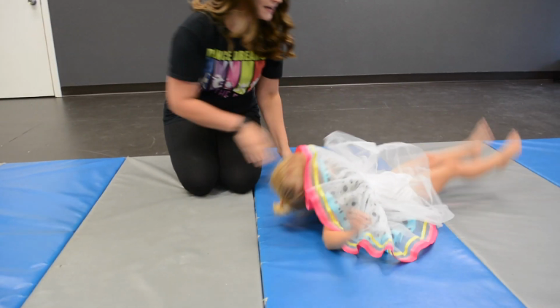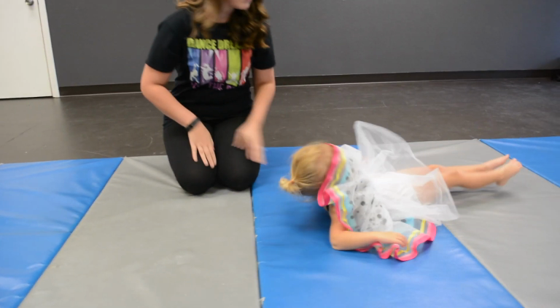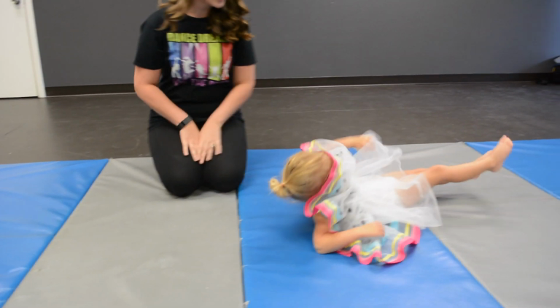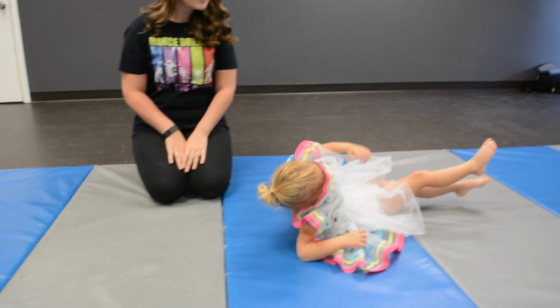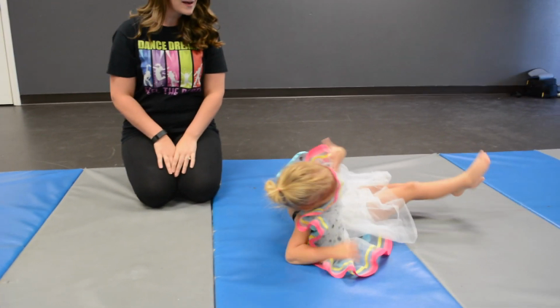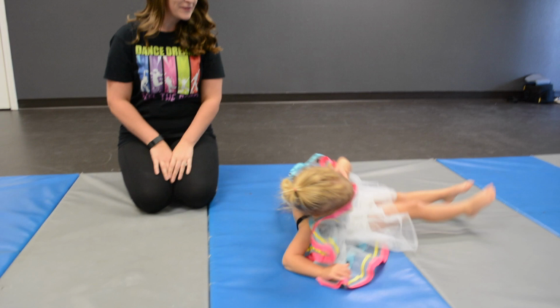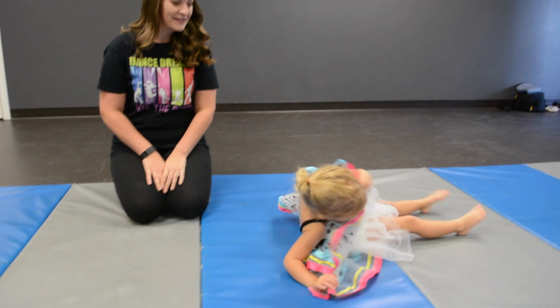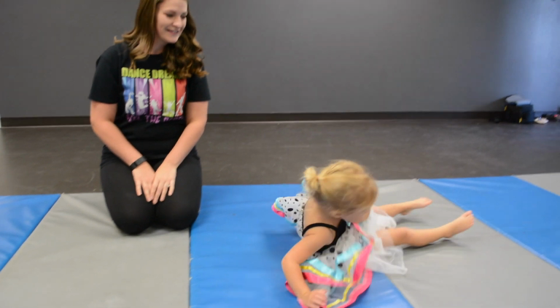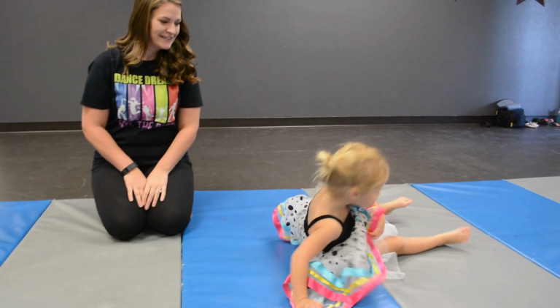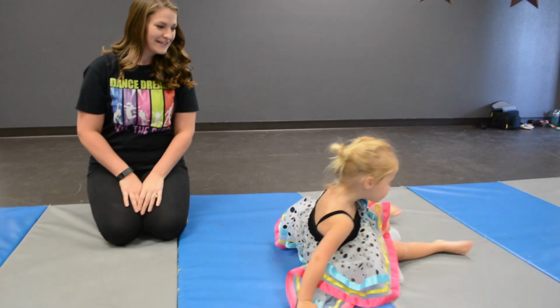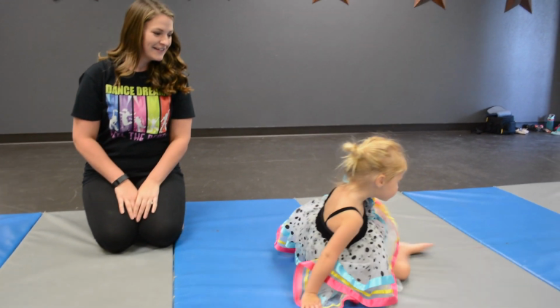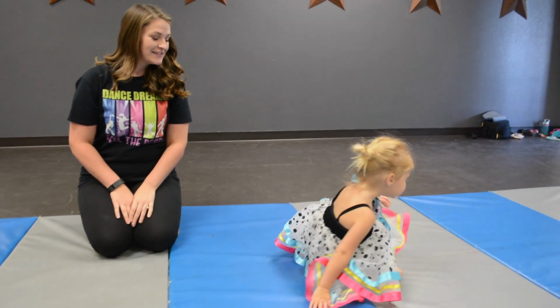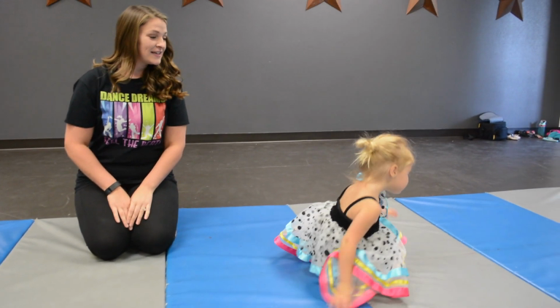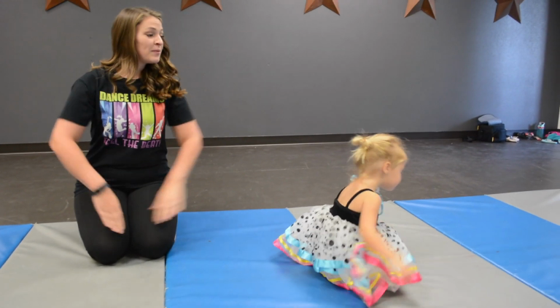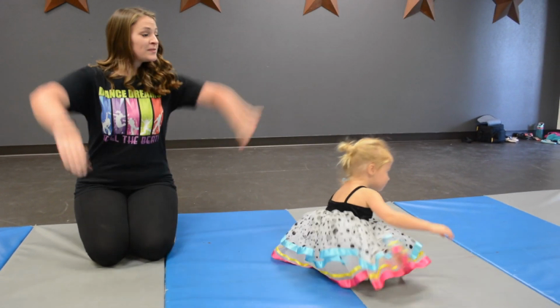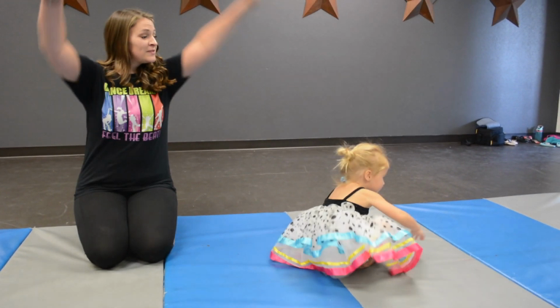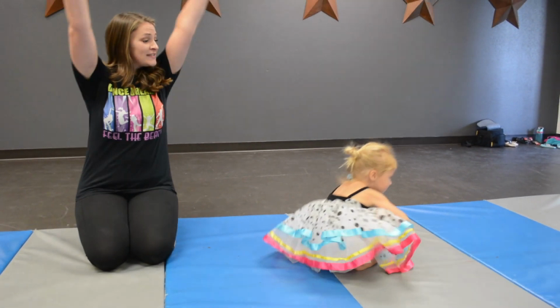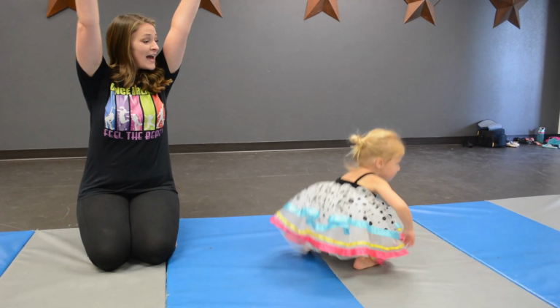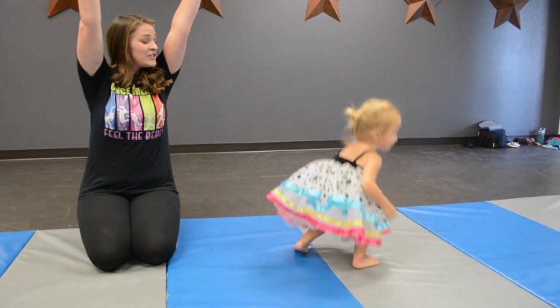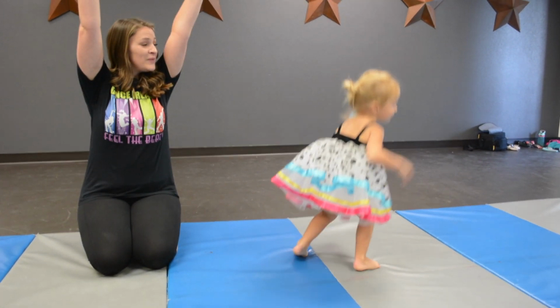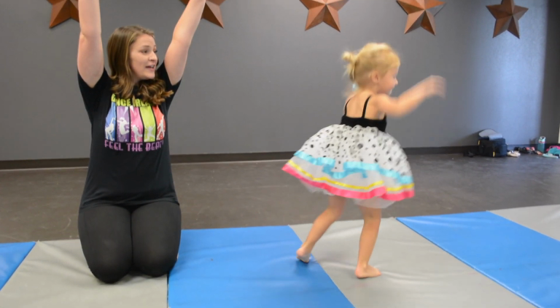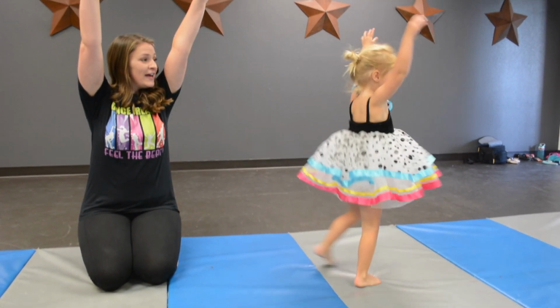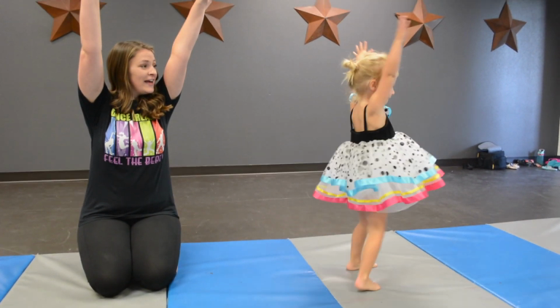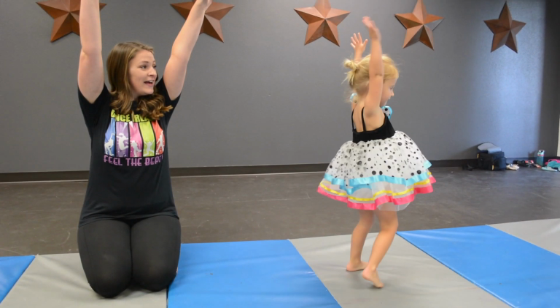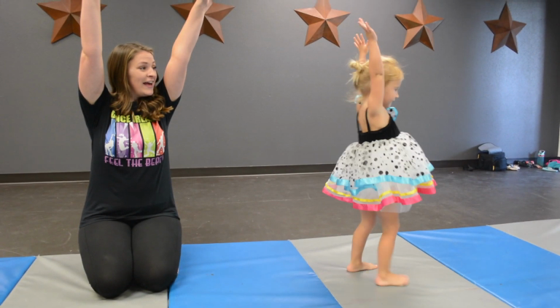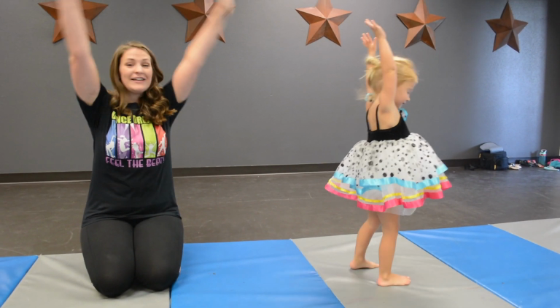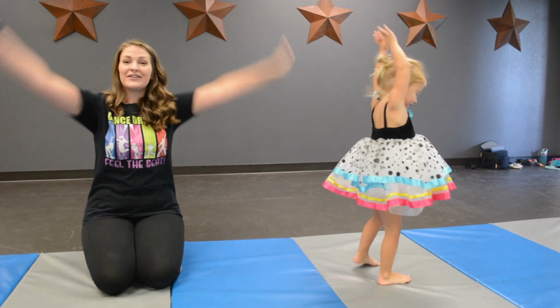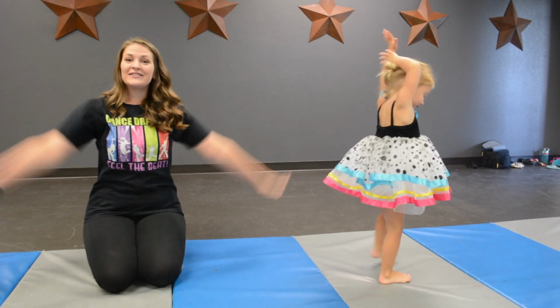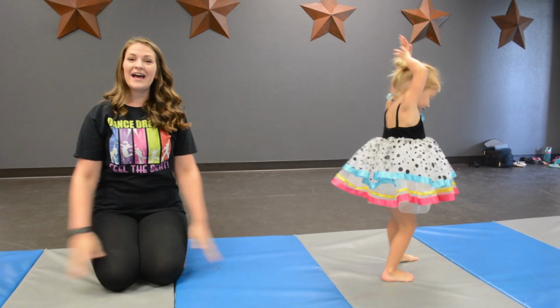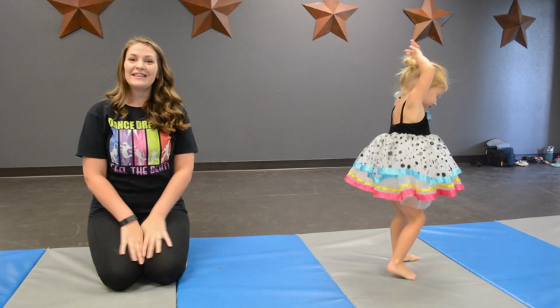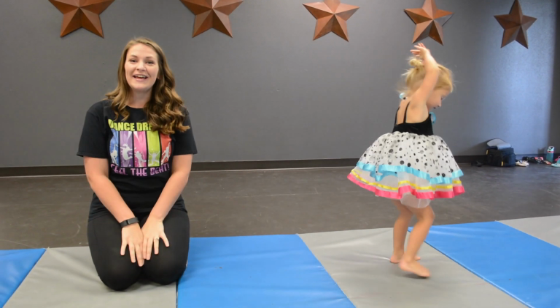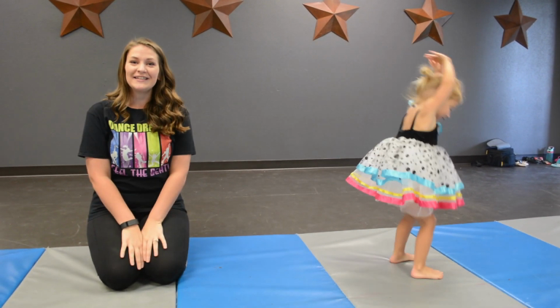Stand up, arms up. Stand up, arms up to the sky. Show me. And you're all set. Thanks.